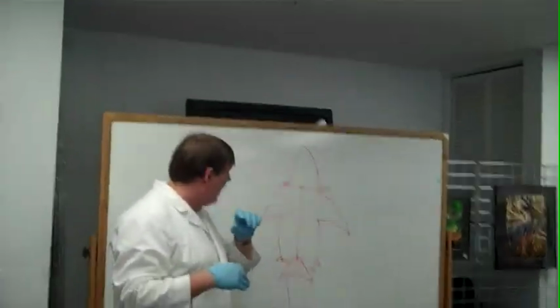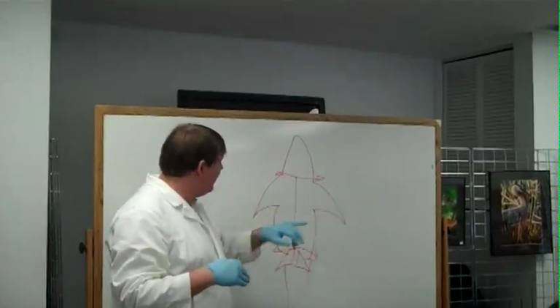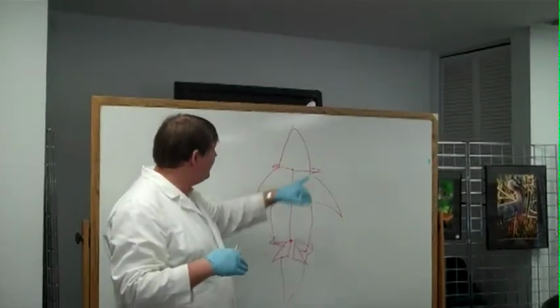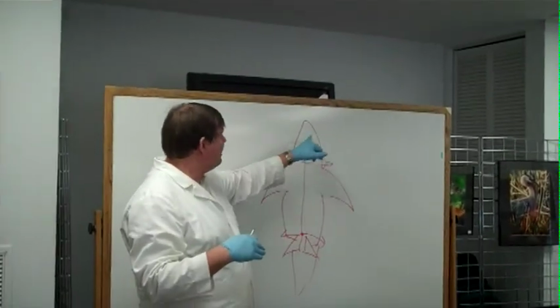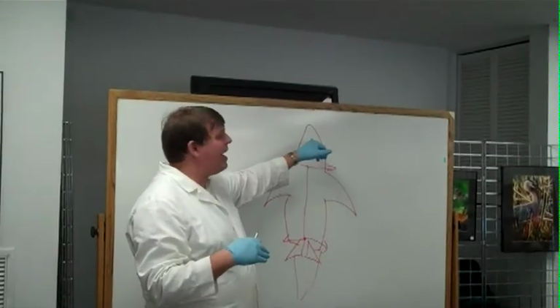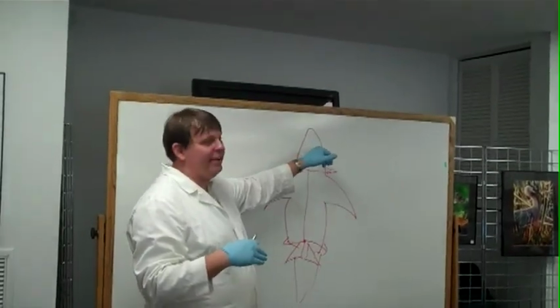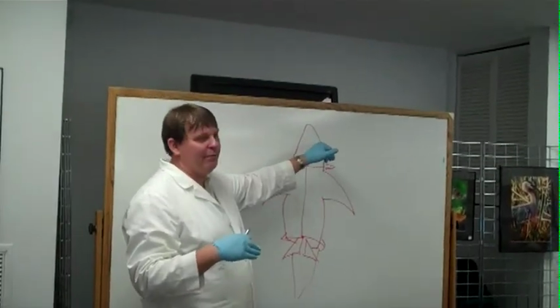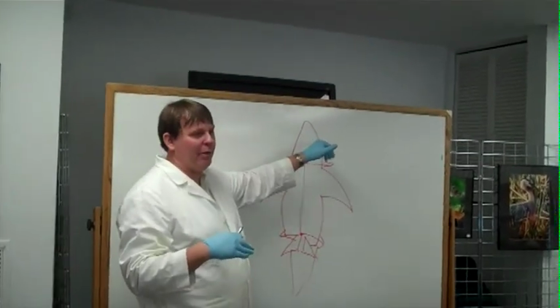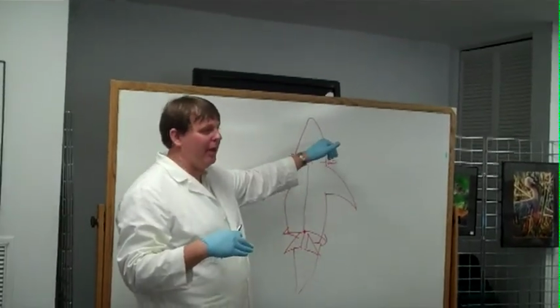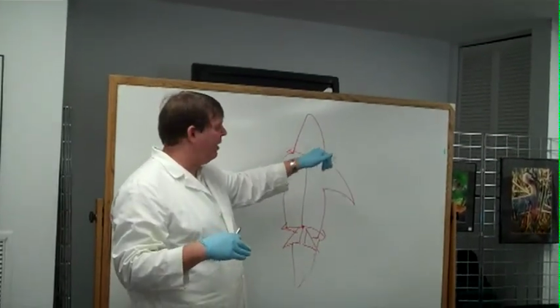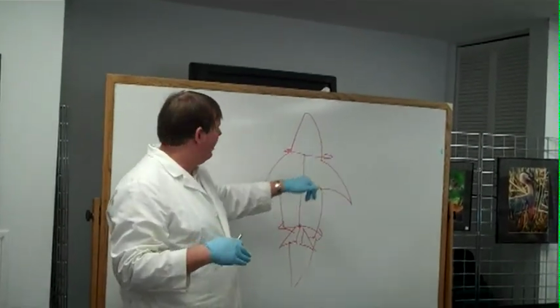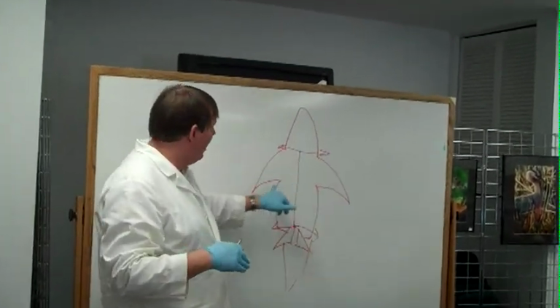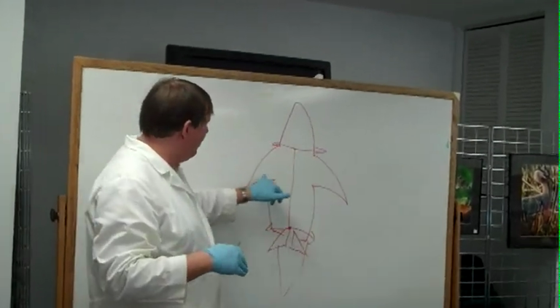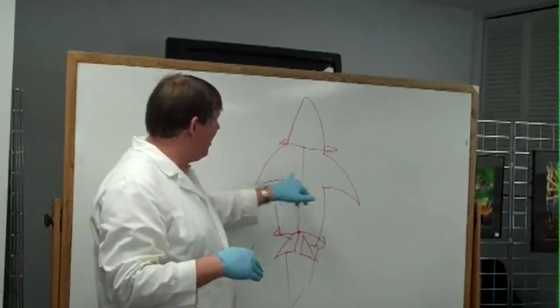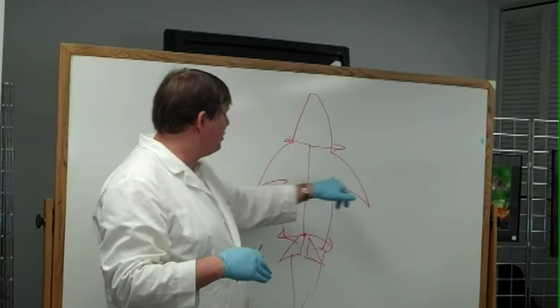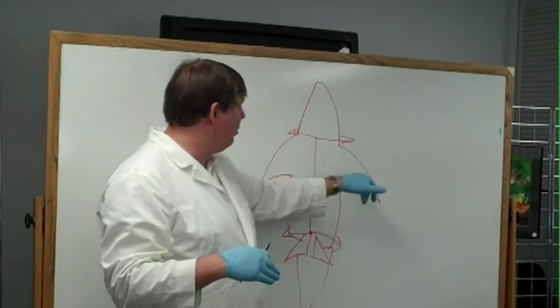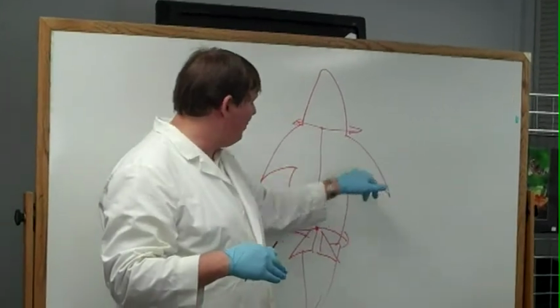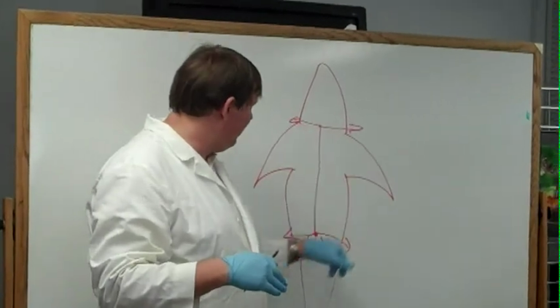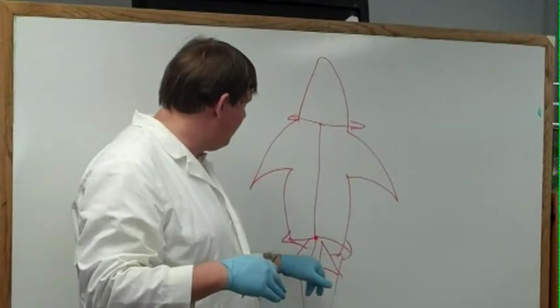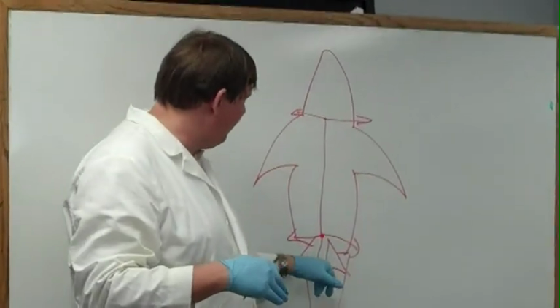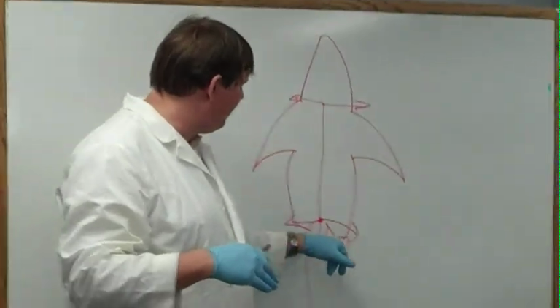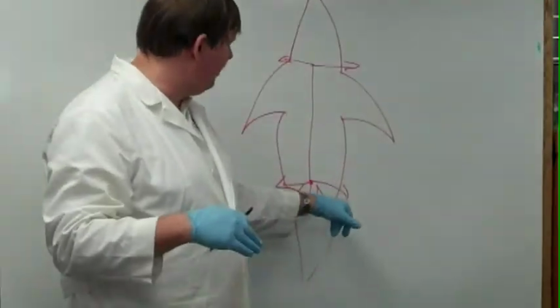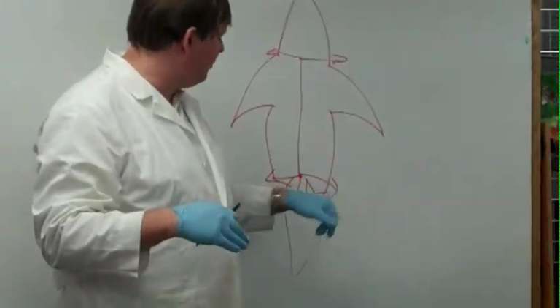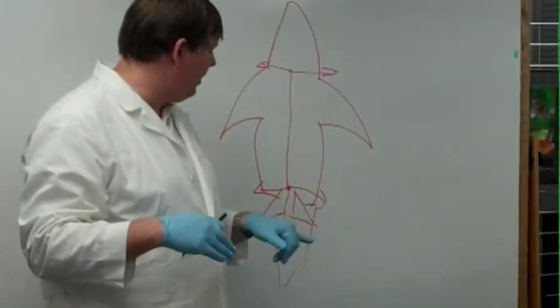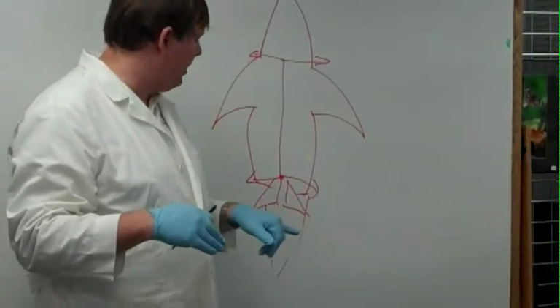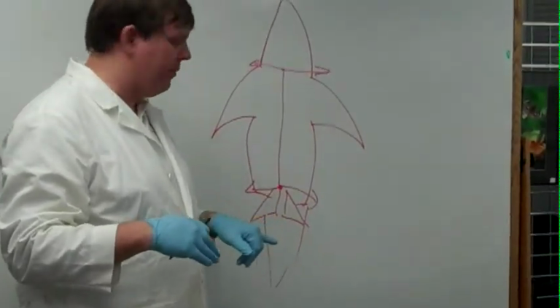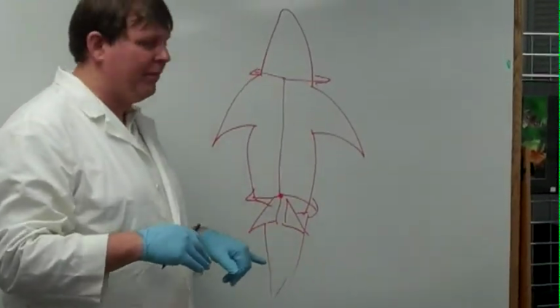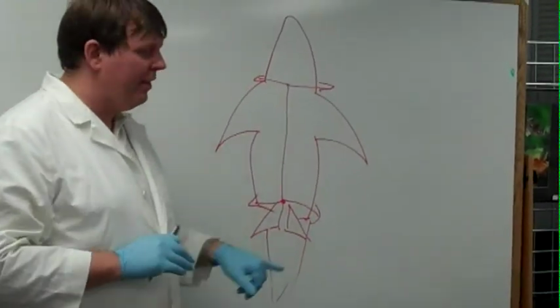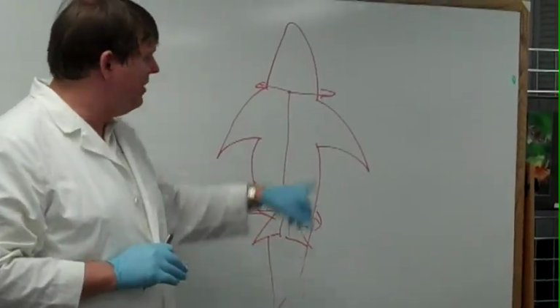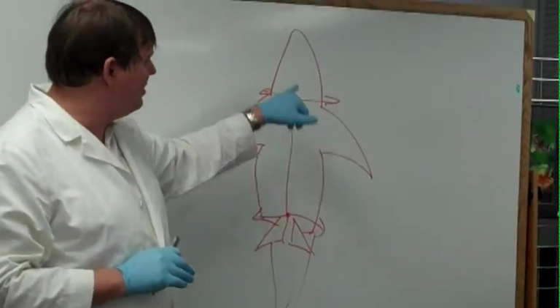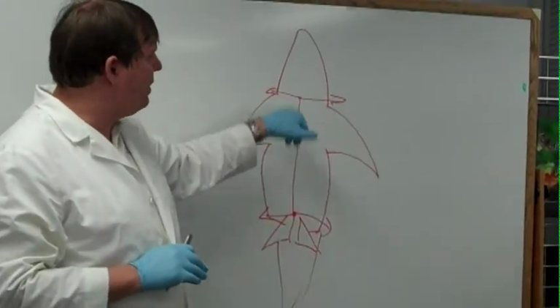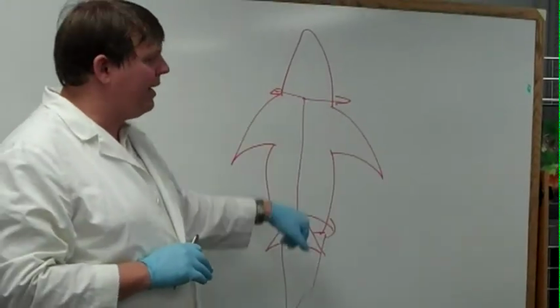This is the head, by the way. The pectoral fins, the pelvic fins are down here. This is the body.